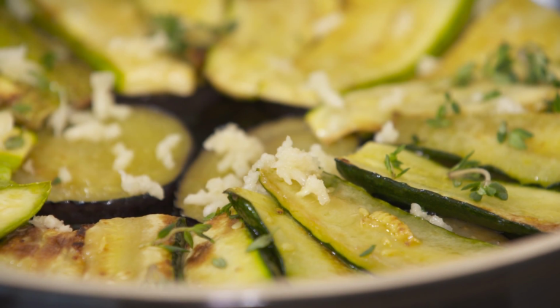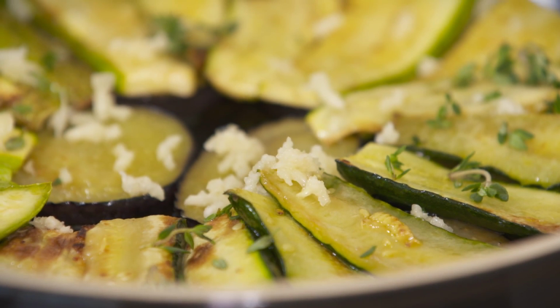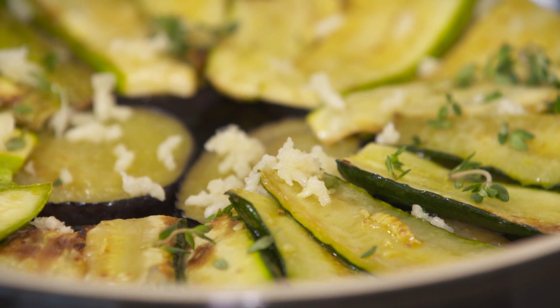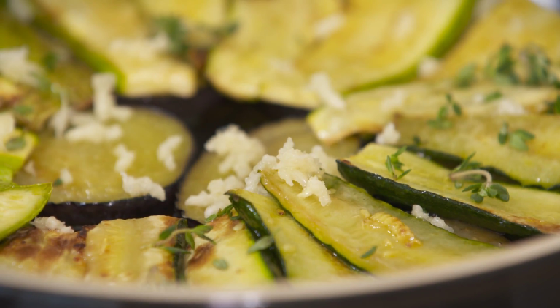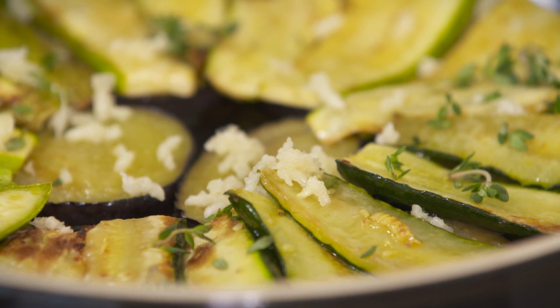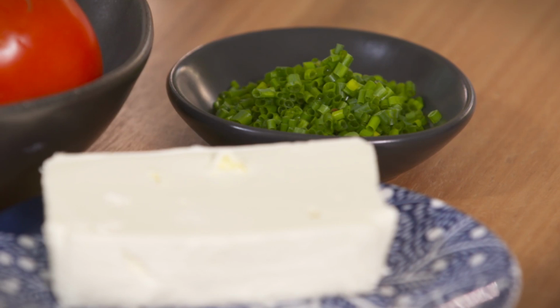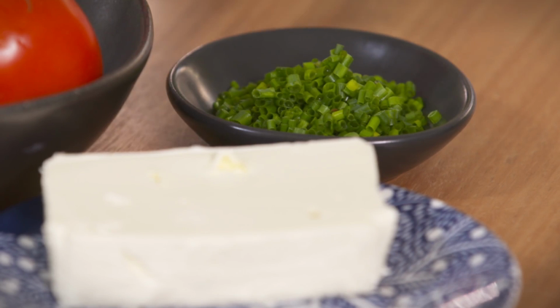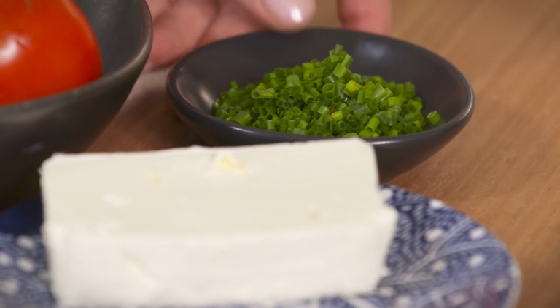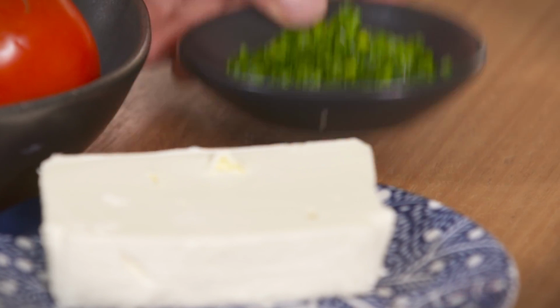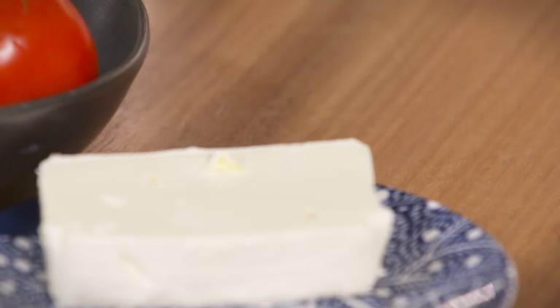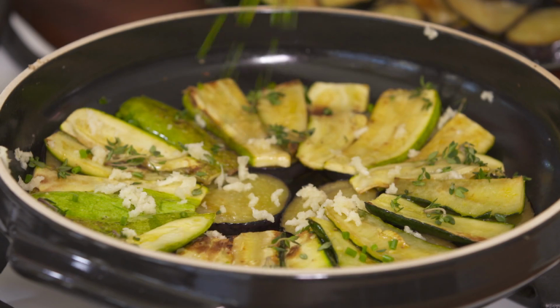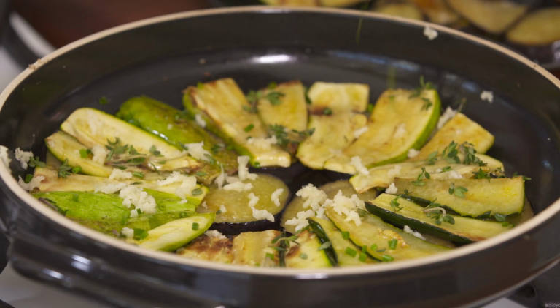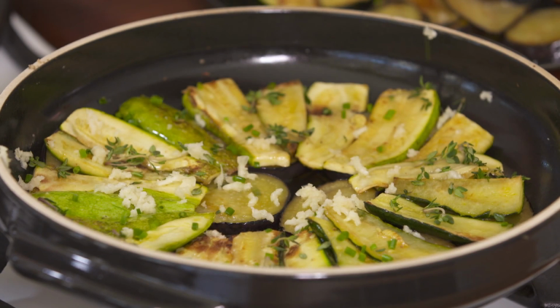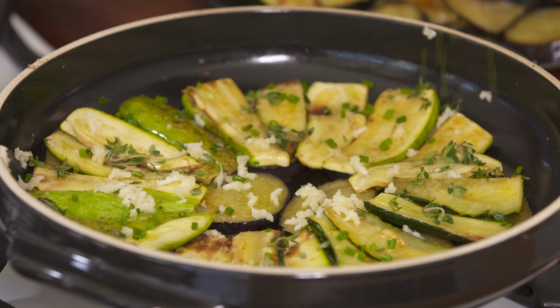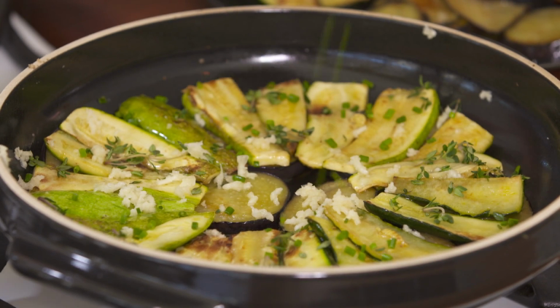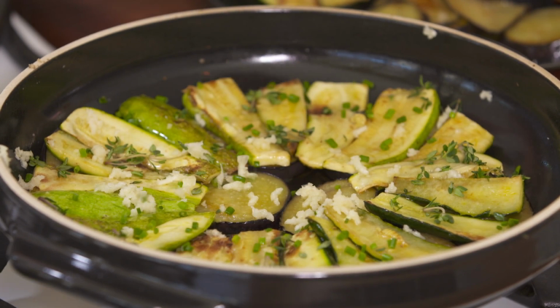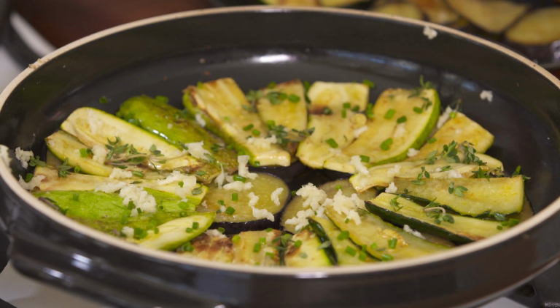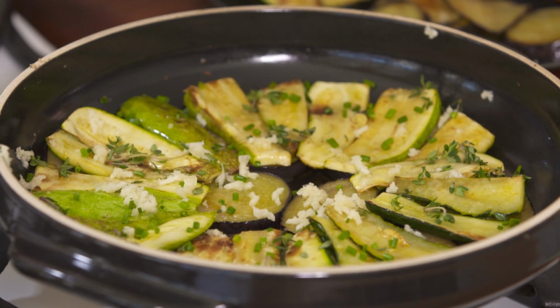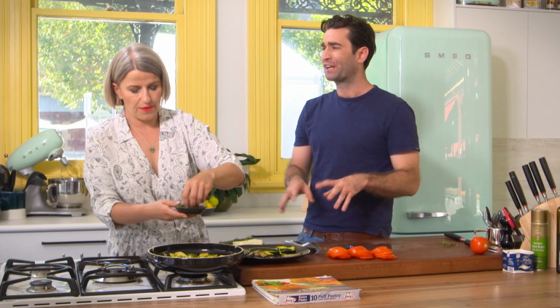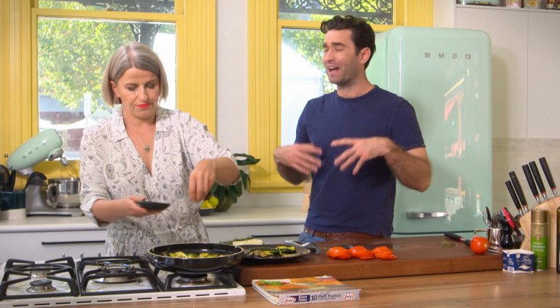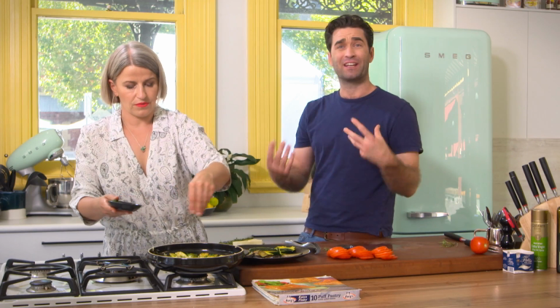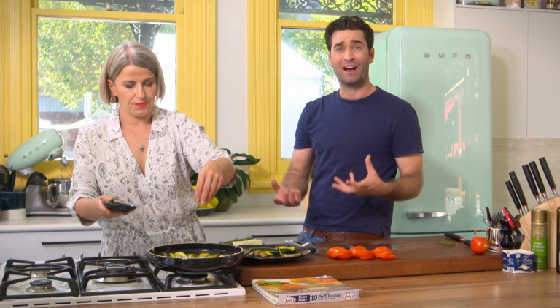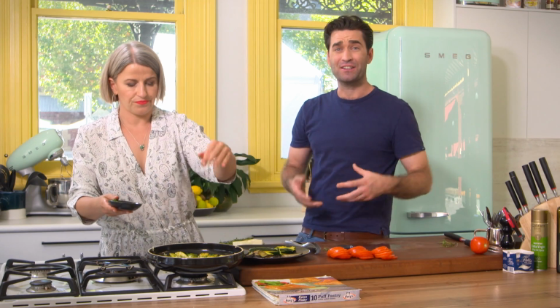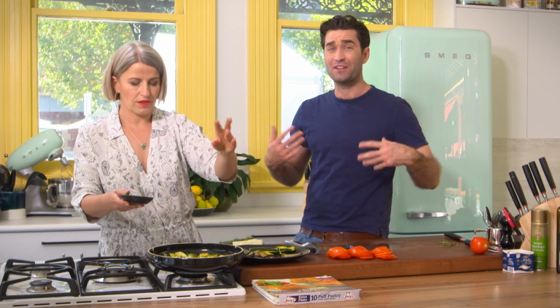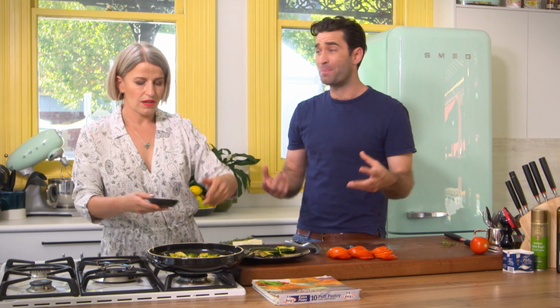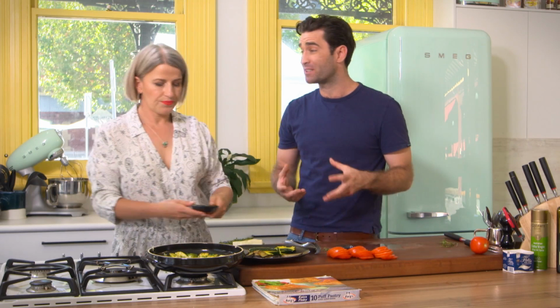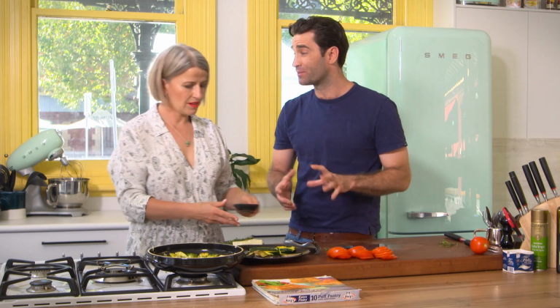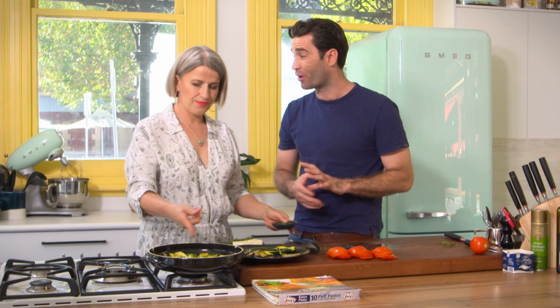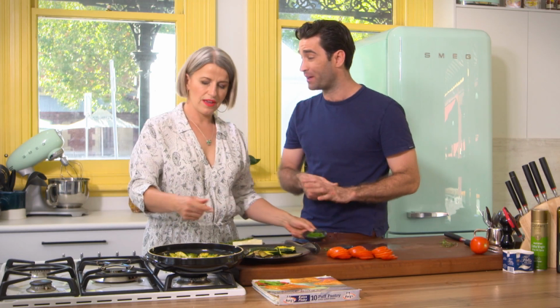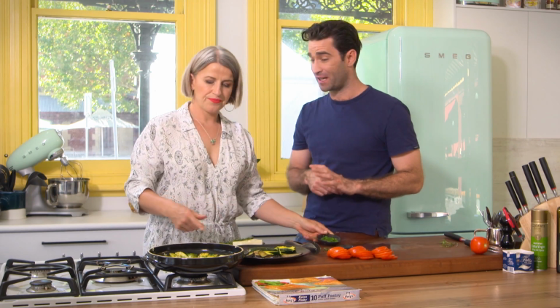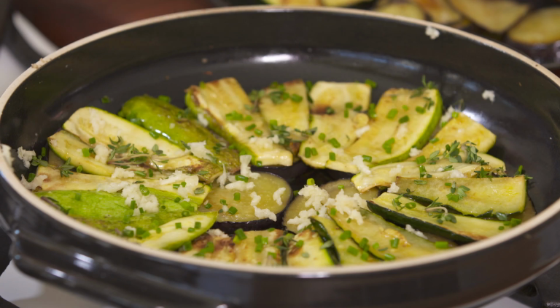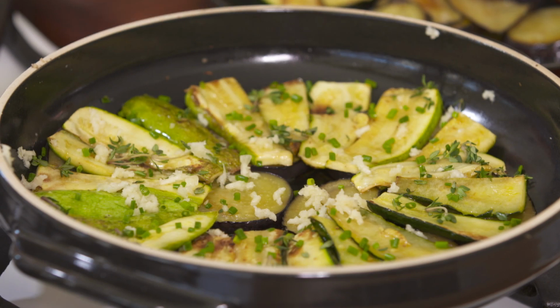Now we're going to sprinkle some chives over — gives it that nice onion flavour. Garlic and onion, the basis of so many savoury dishes.